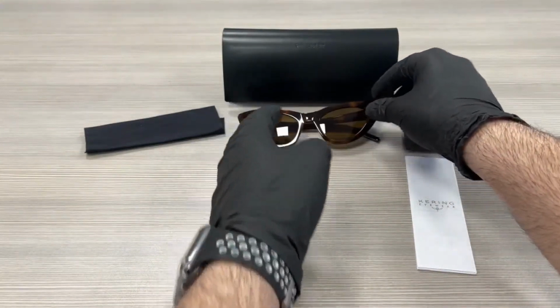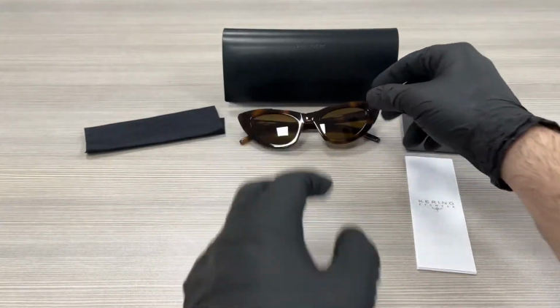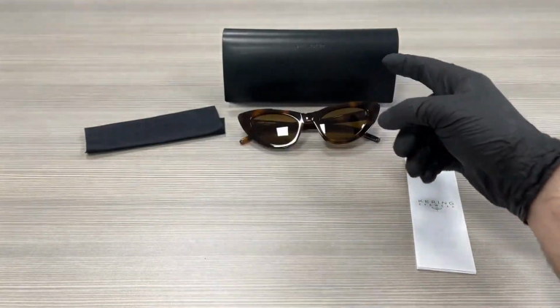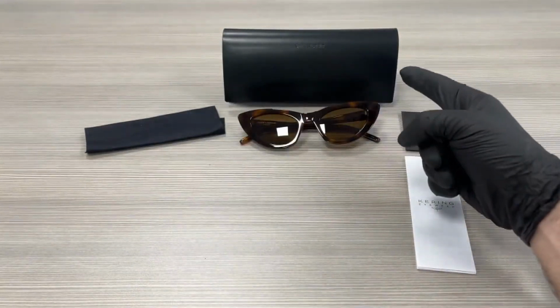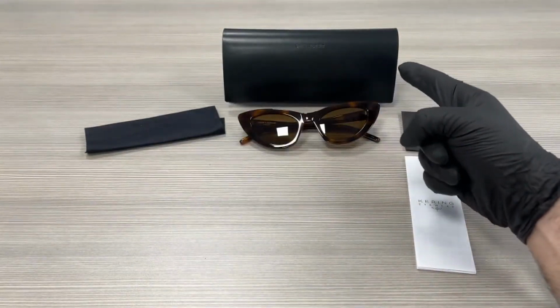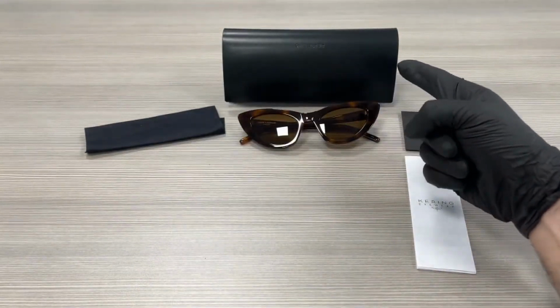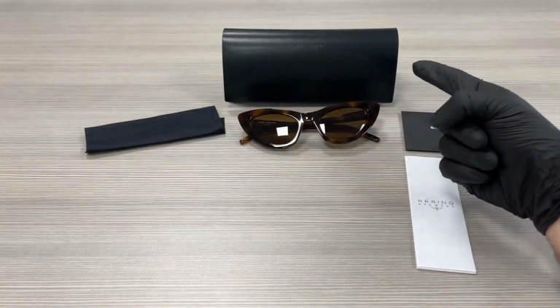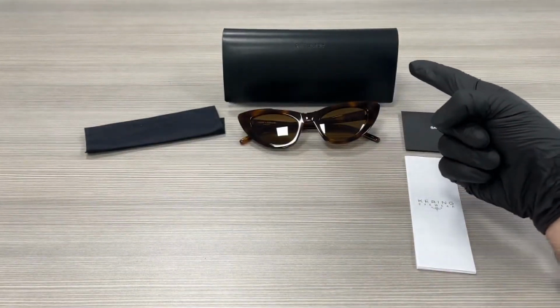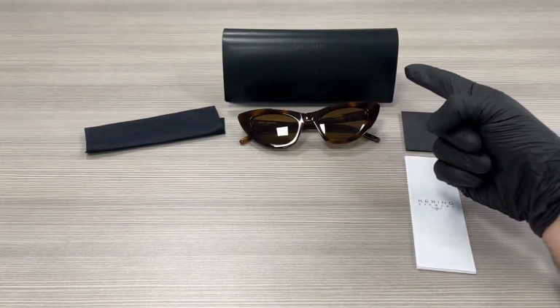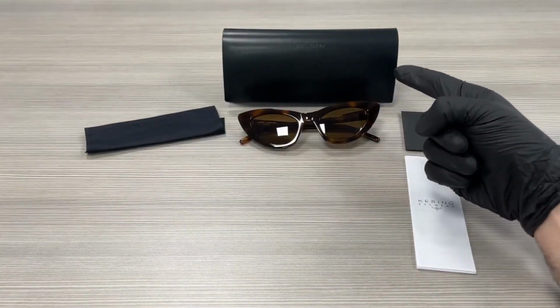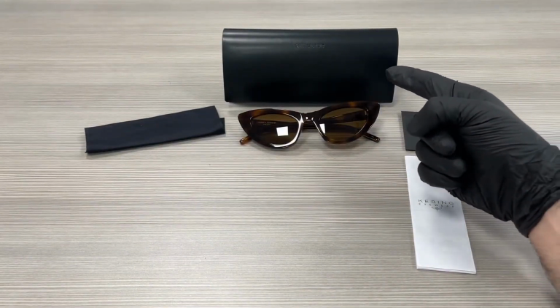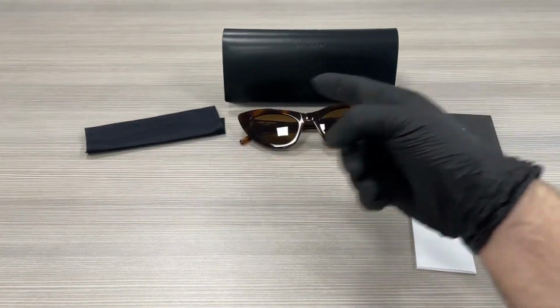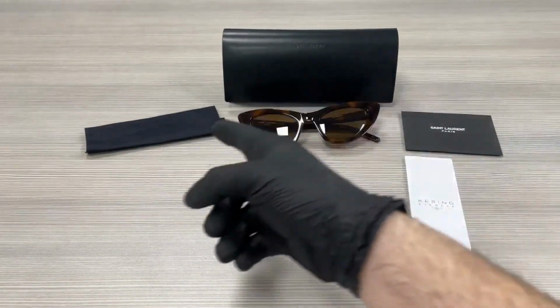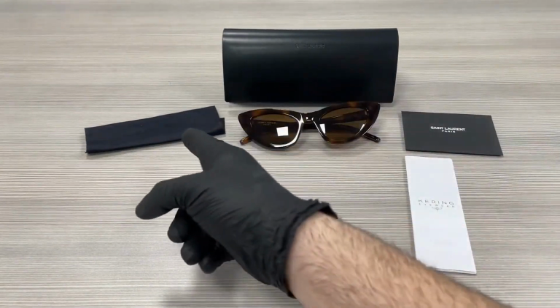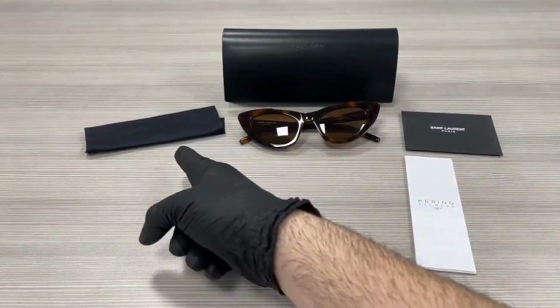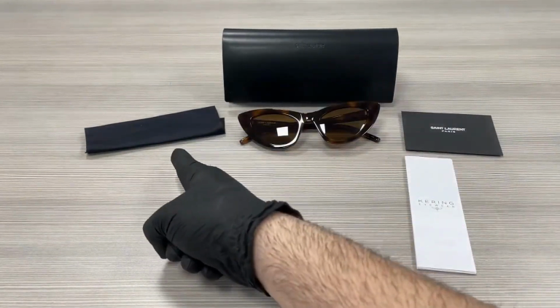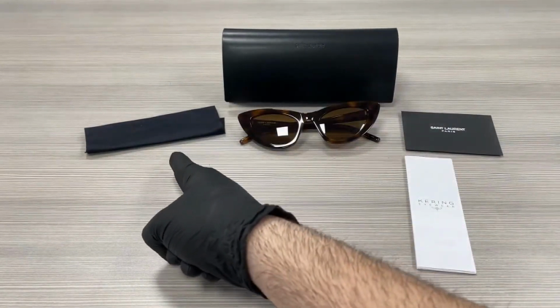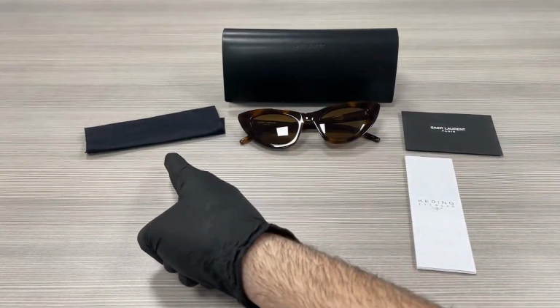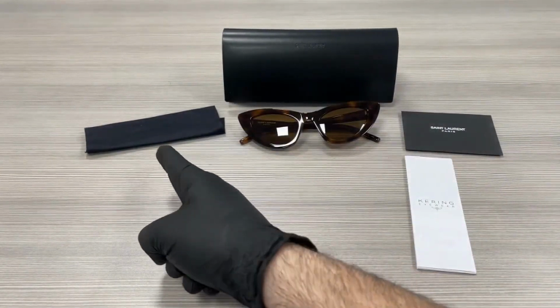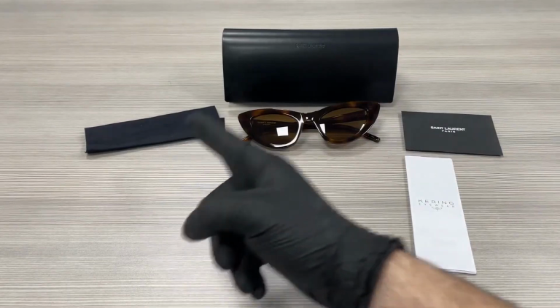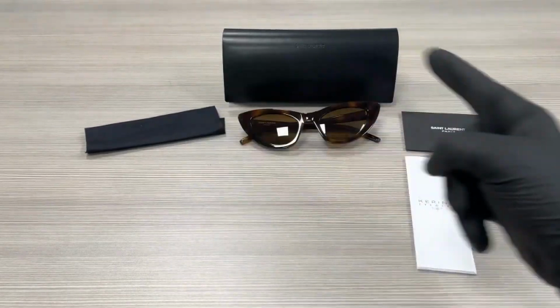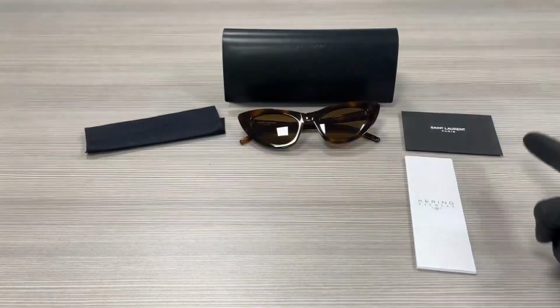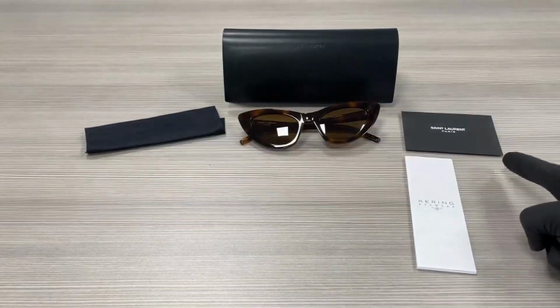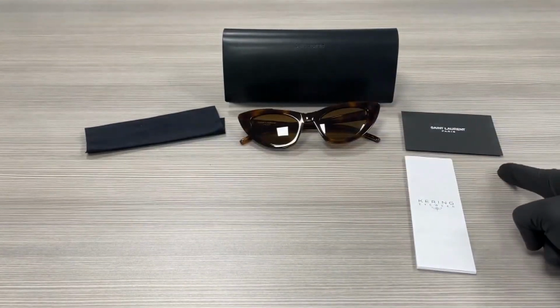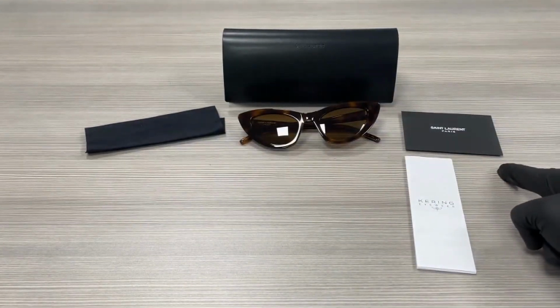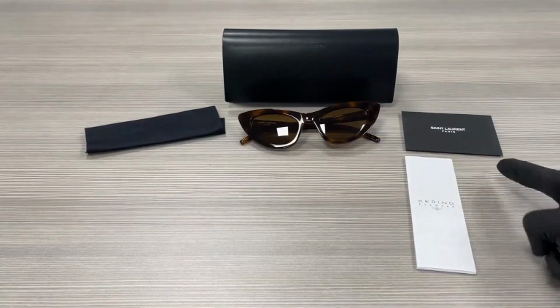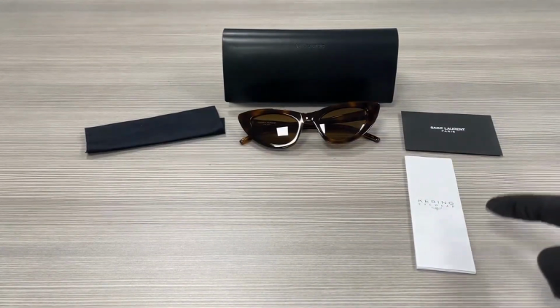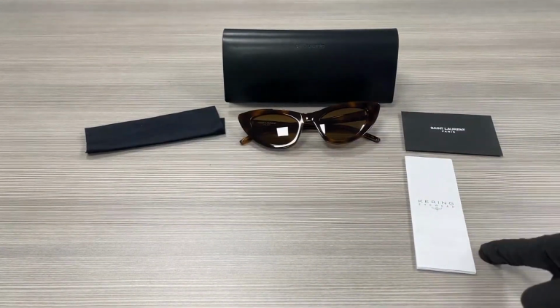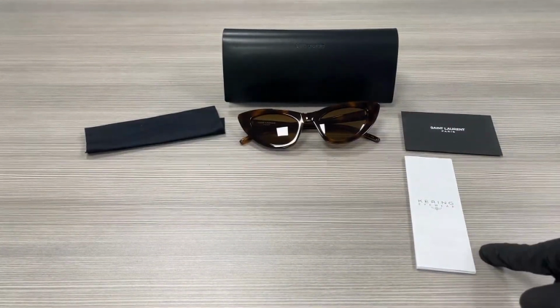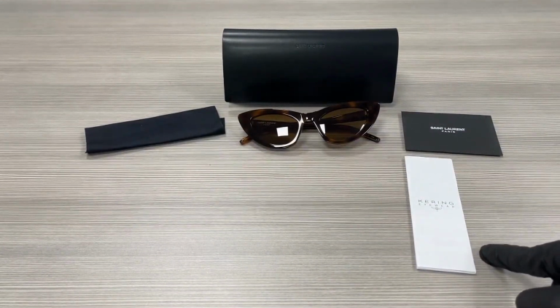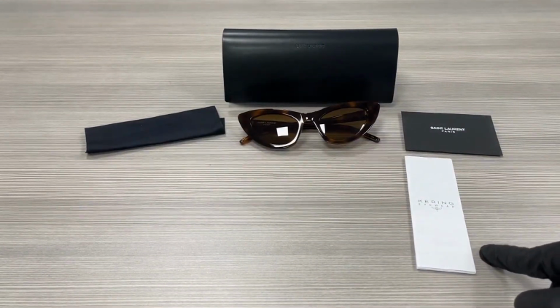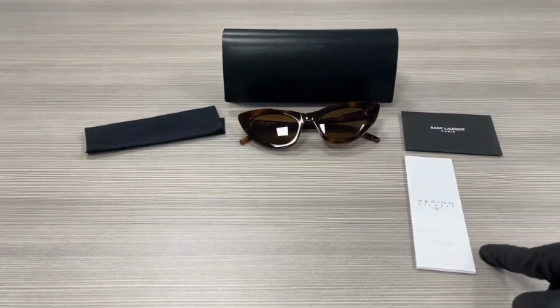Up here, we have a Saint Laurent case to put your glasses in, a microfiber cleaning cloth, and an authenticity card in the manufacturer booklet.